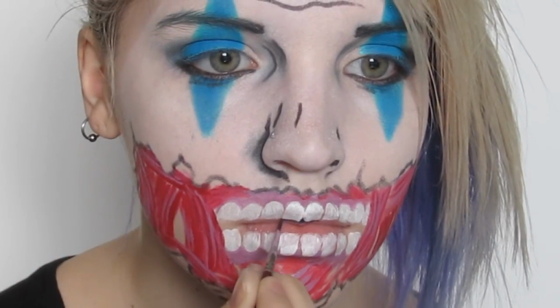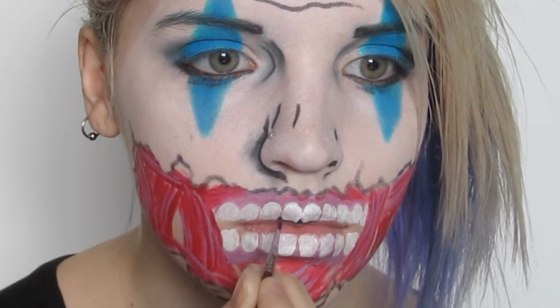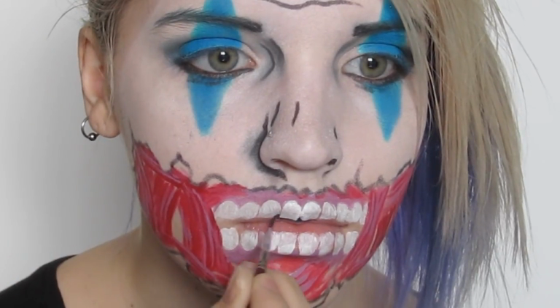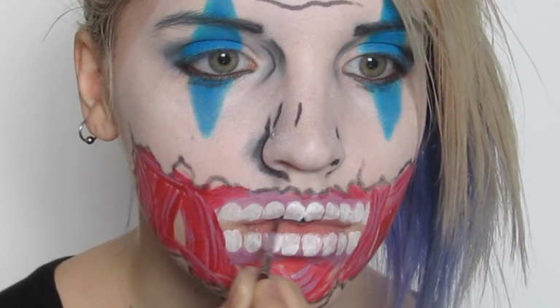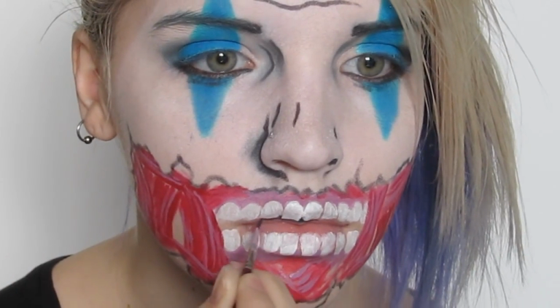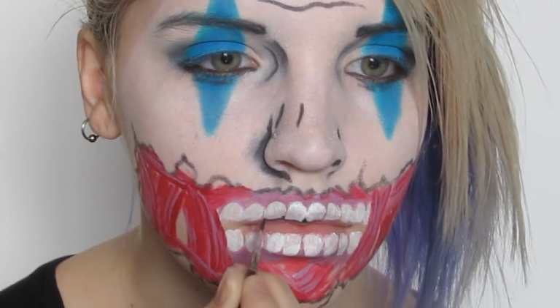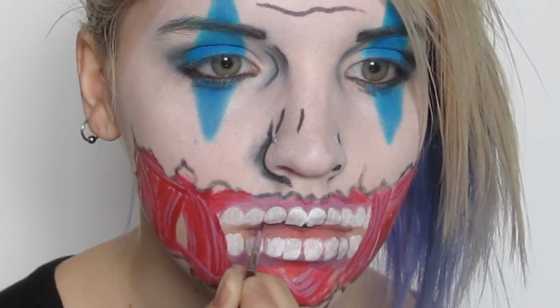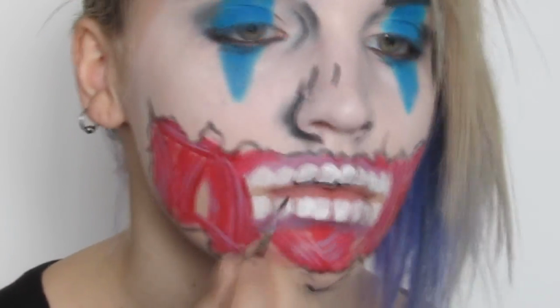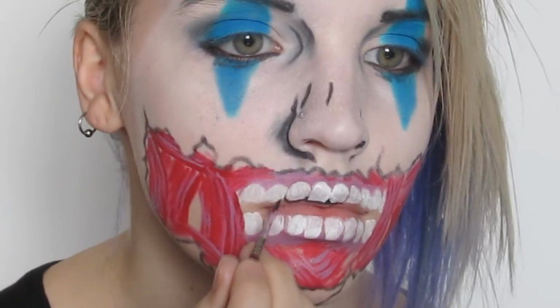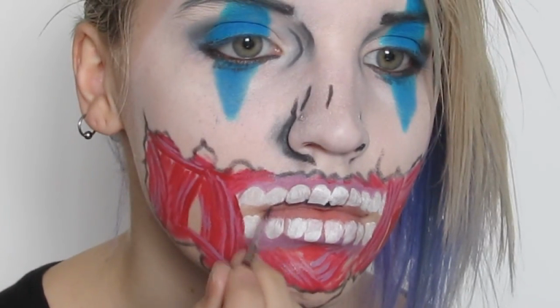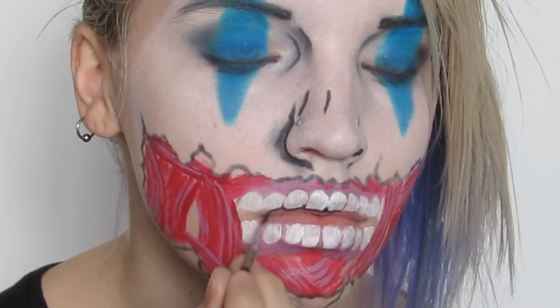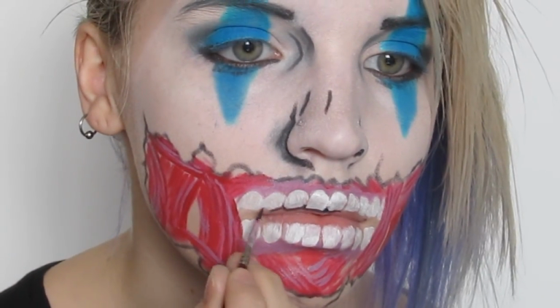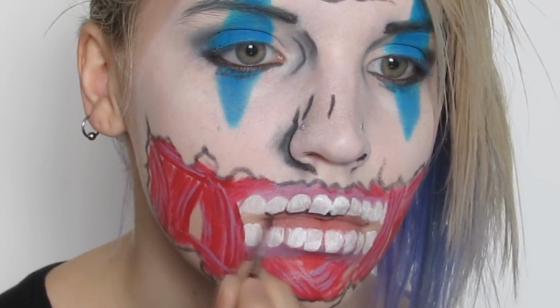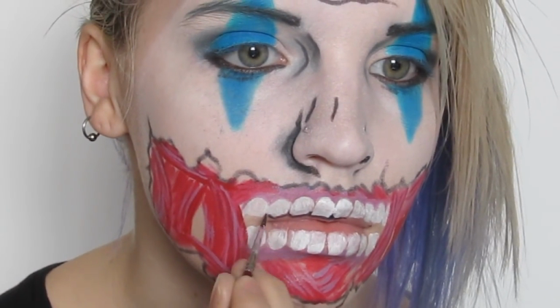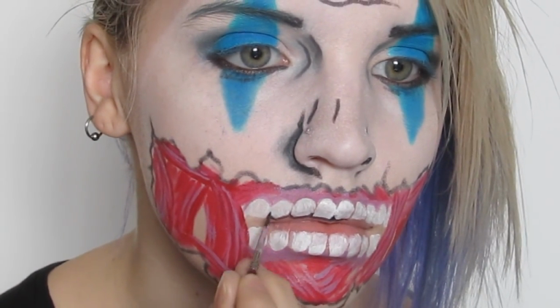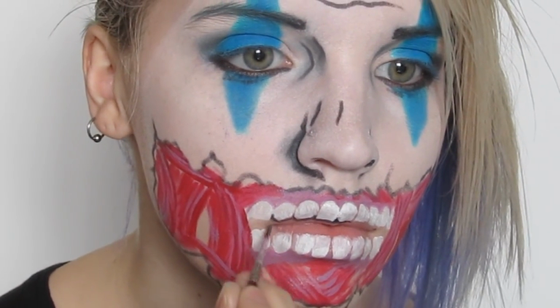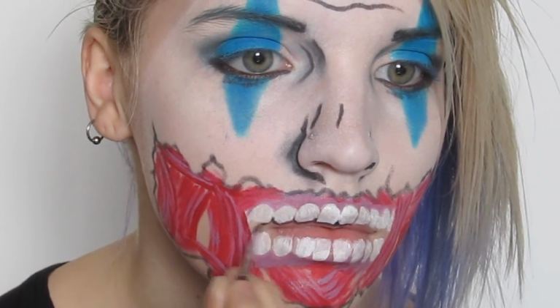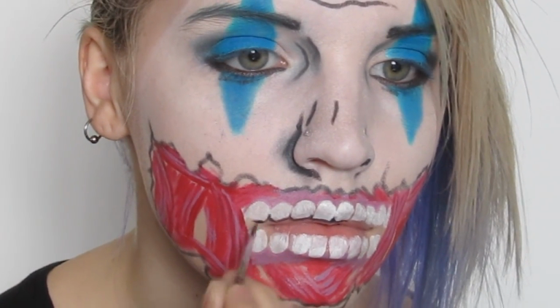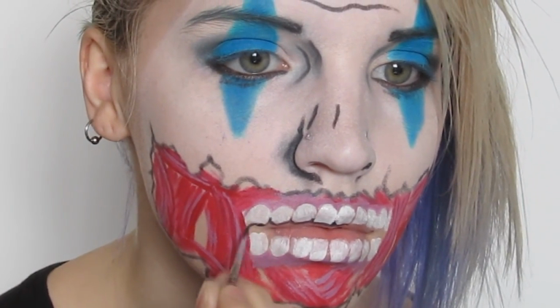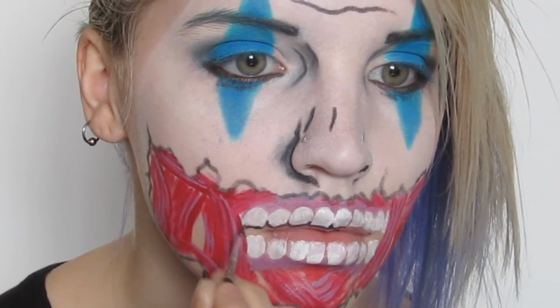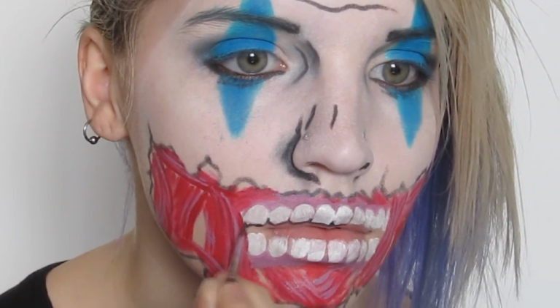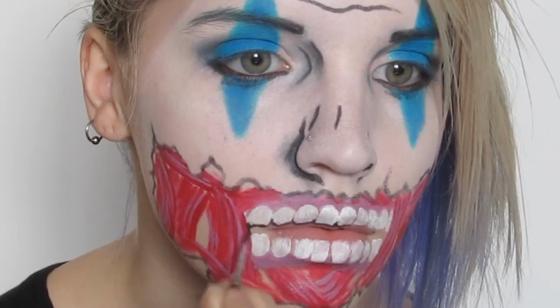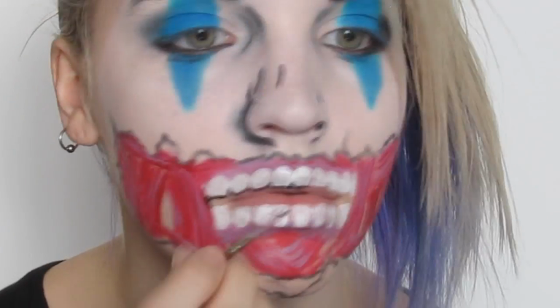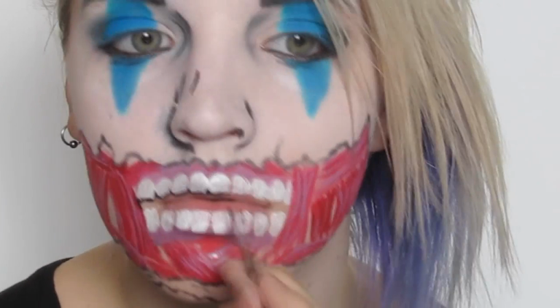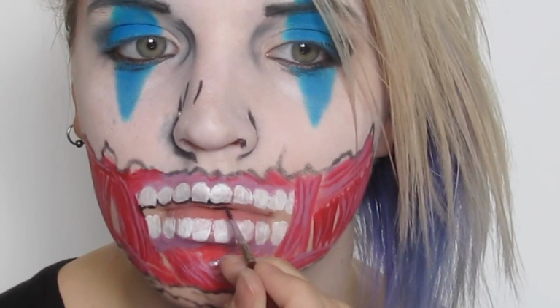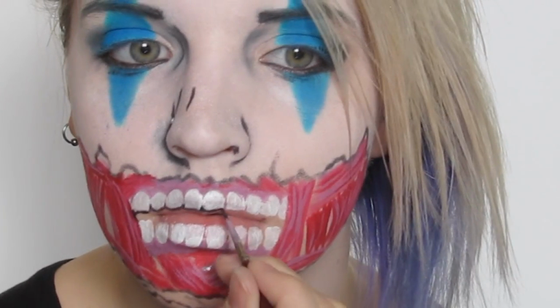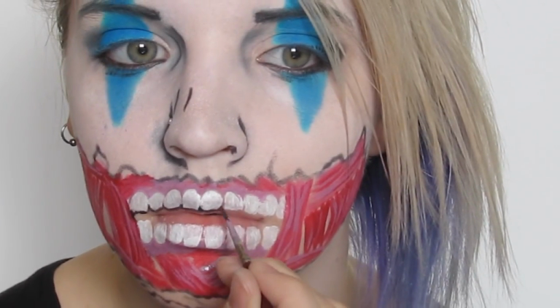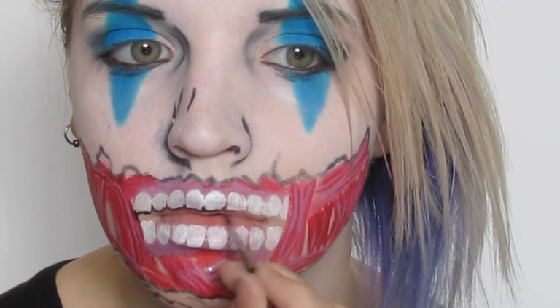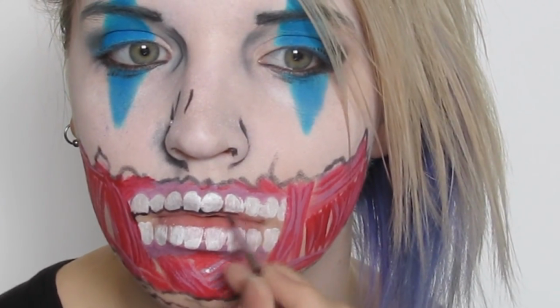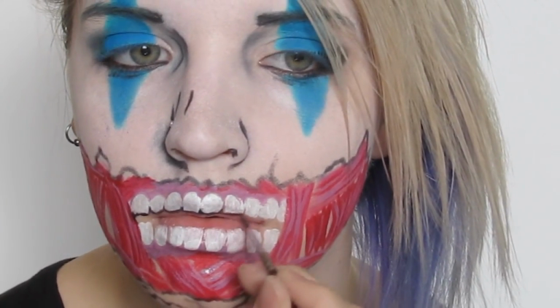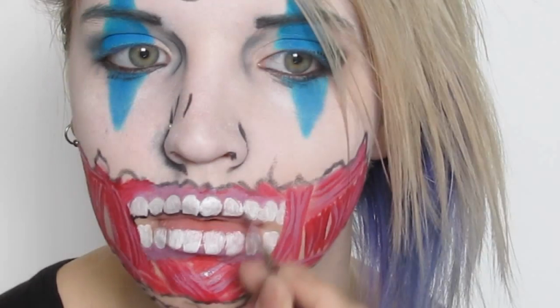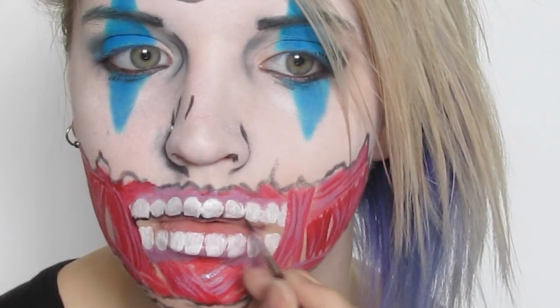I used black to outline the teeth, keeping that stylized connected look to them, and then filled in the lip area in between as well.